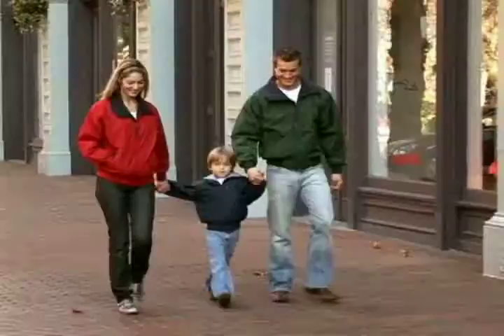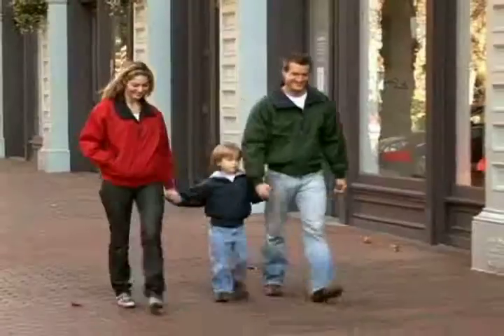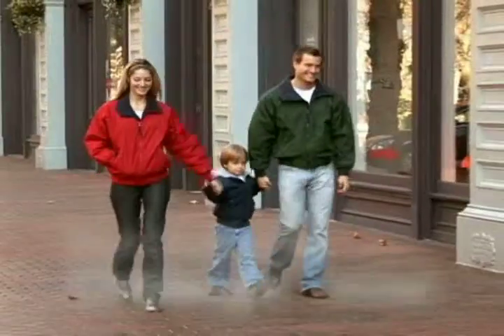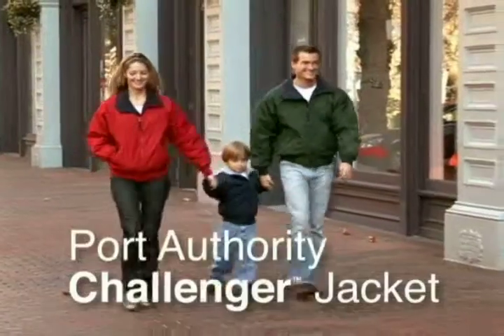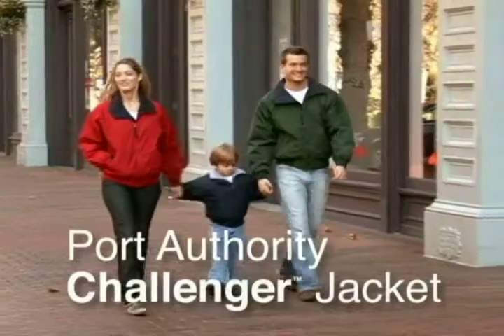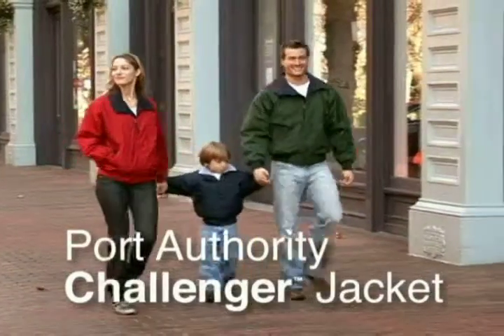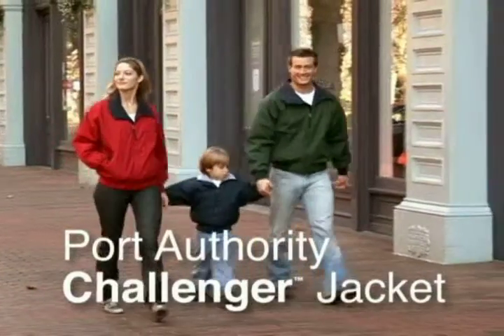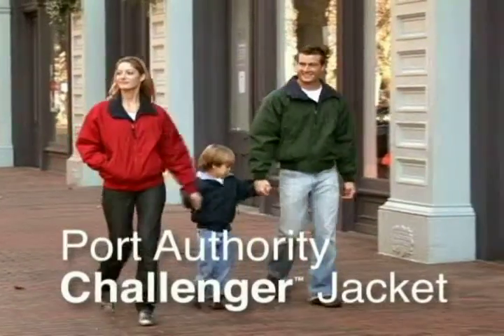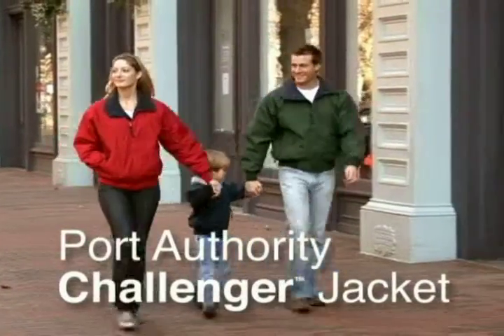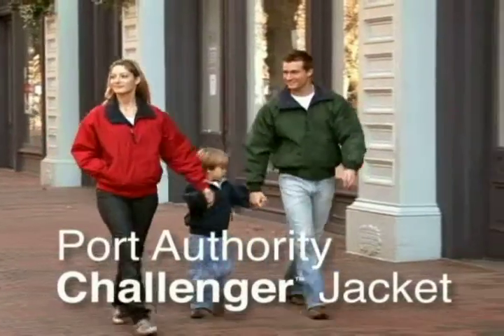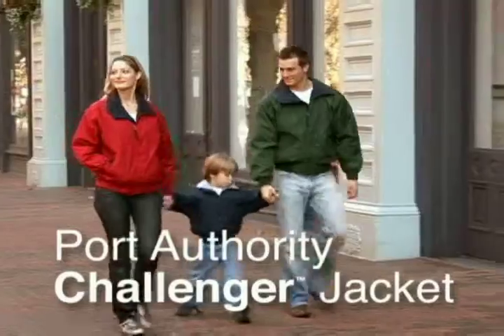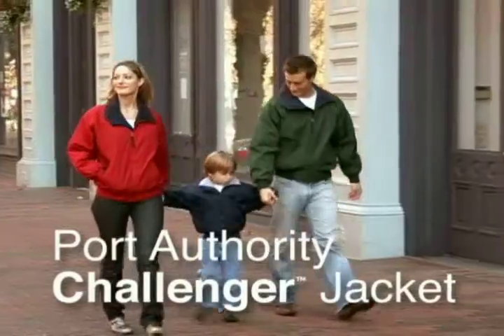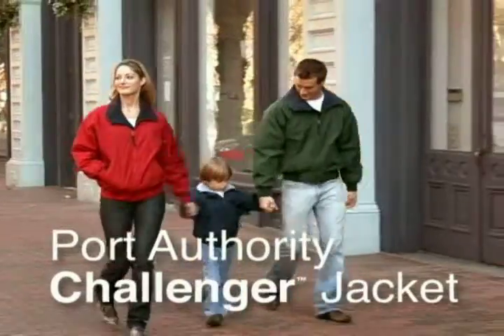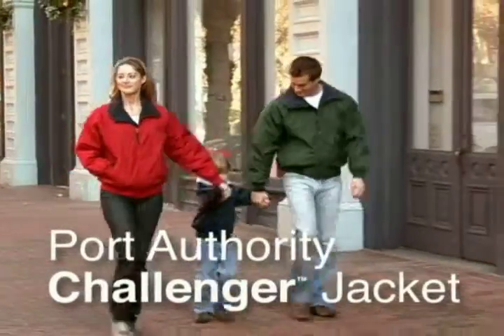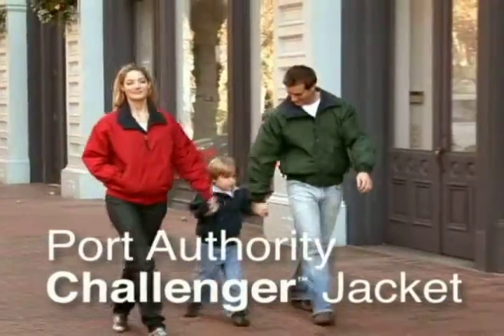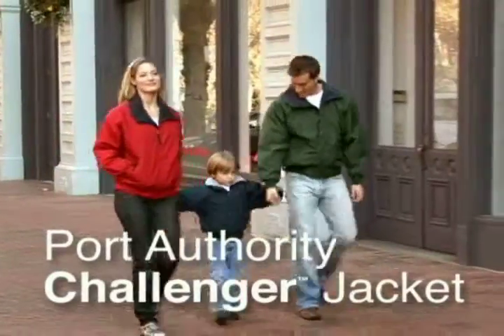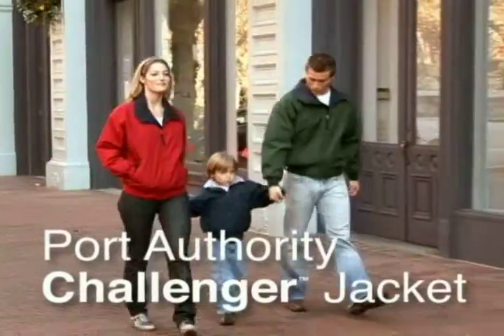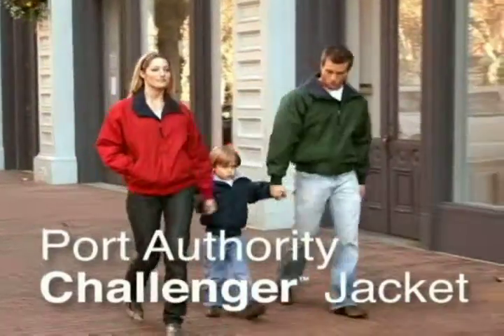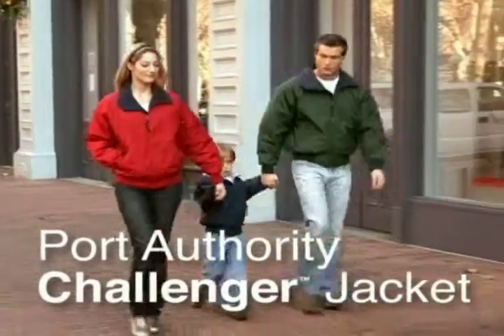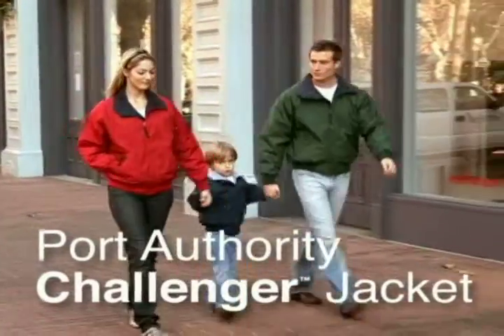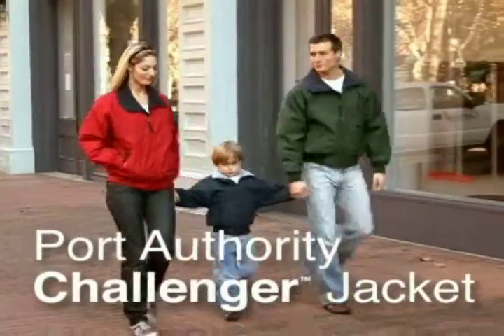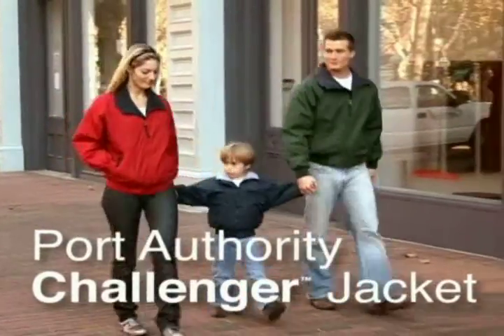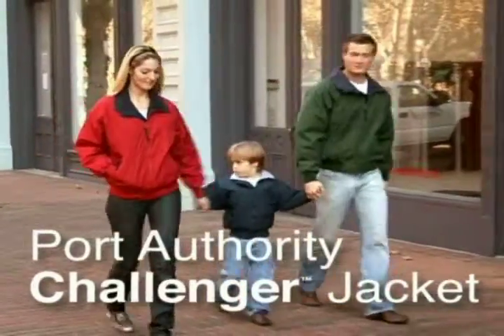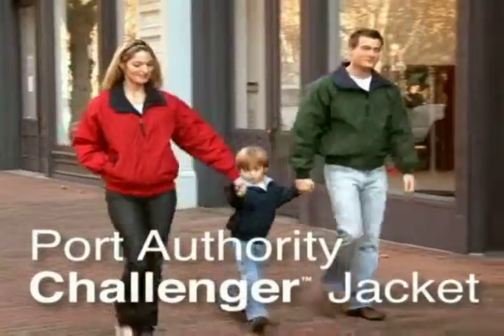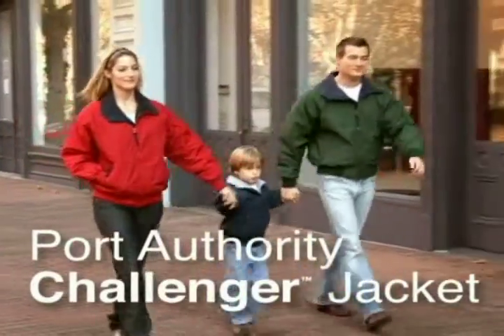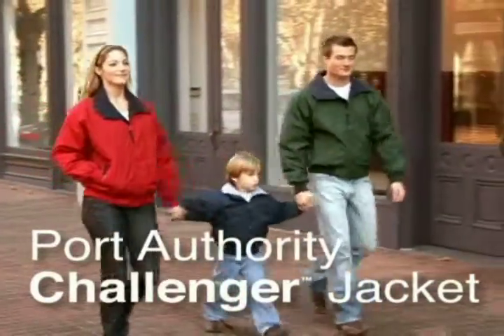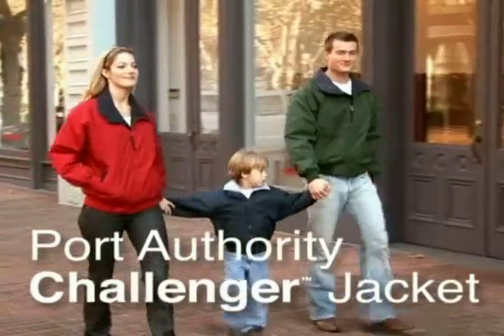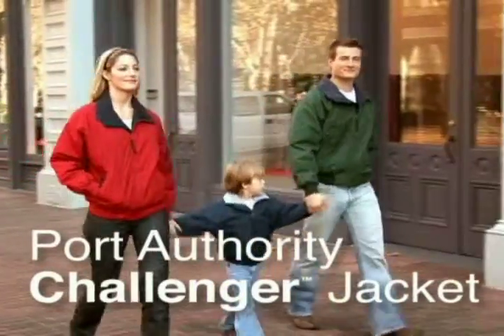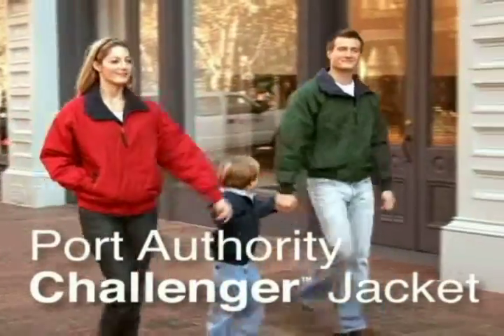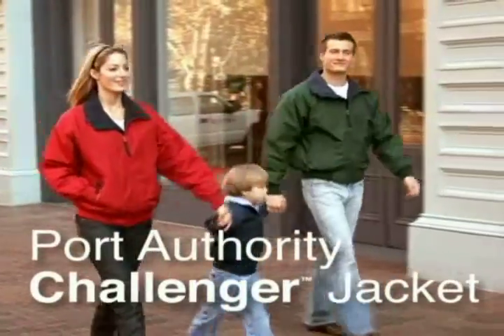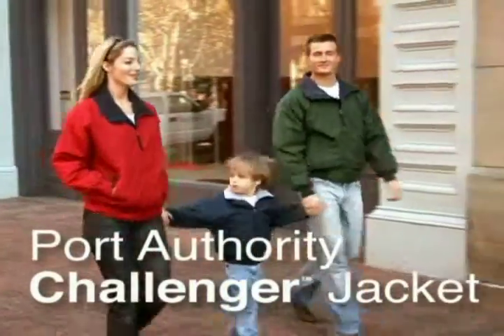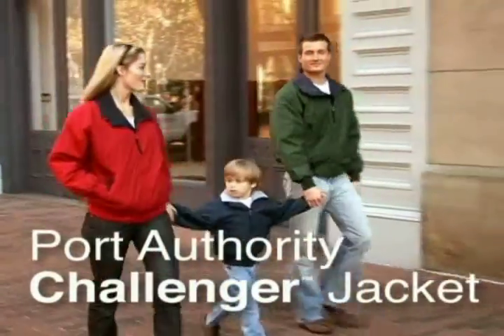You'll love the traditional styling of our Port Authority Challenger Jacket. It never goes out of style and keeps you warm, dry, and confident.